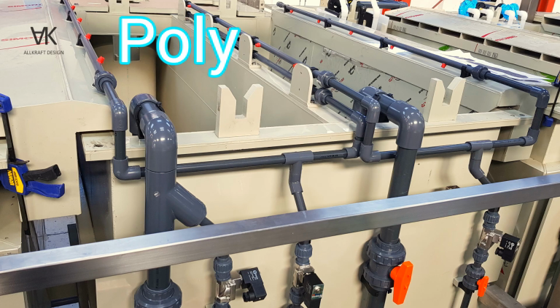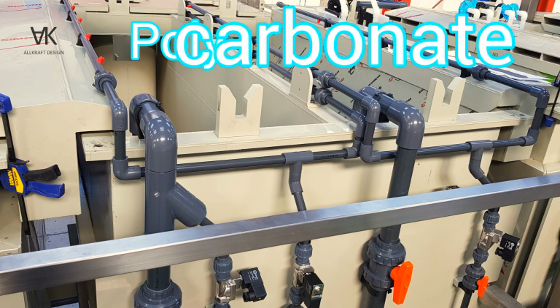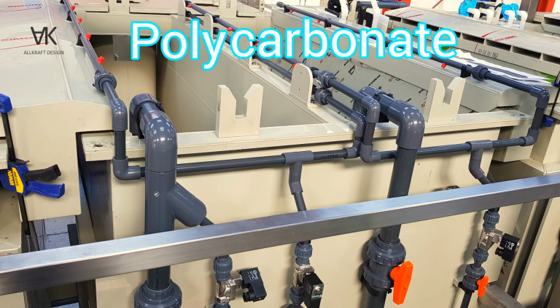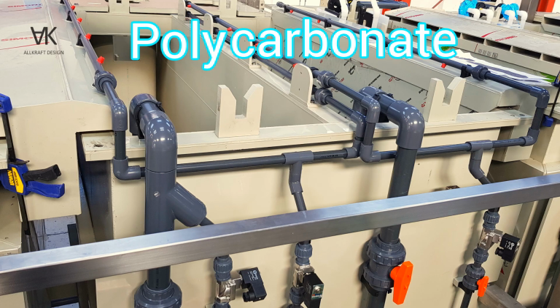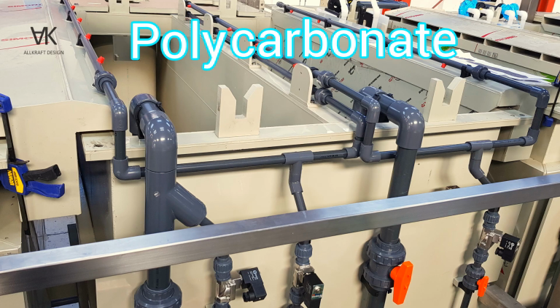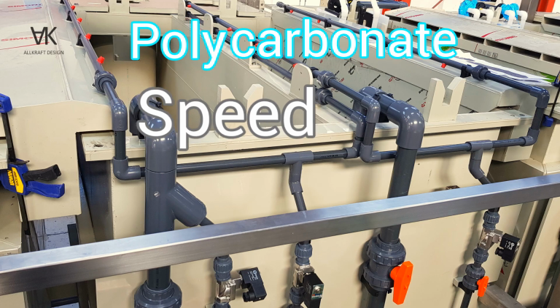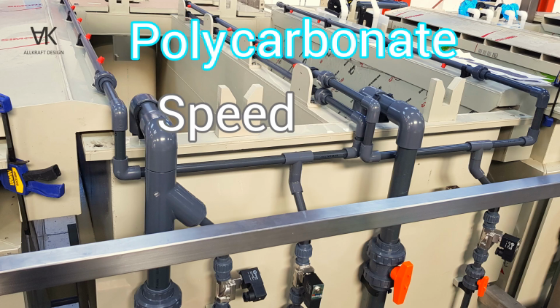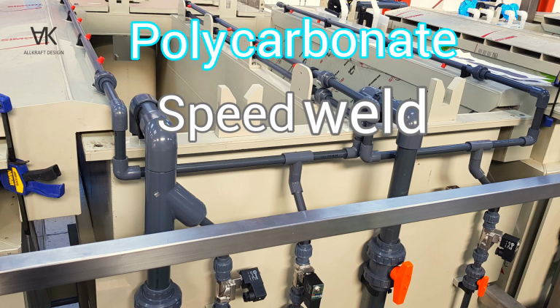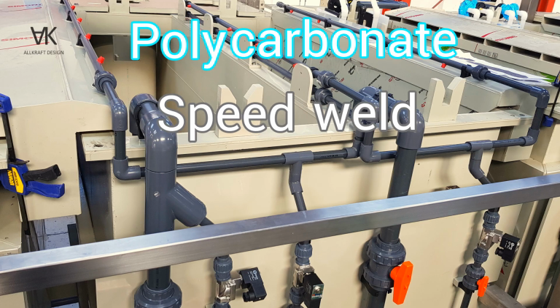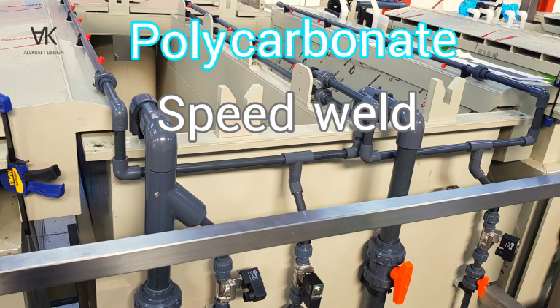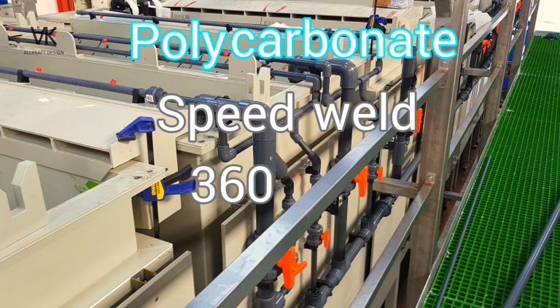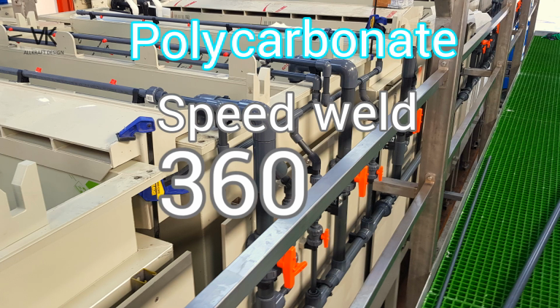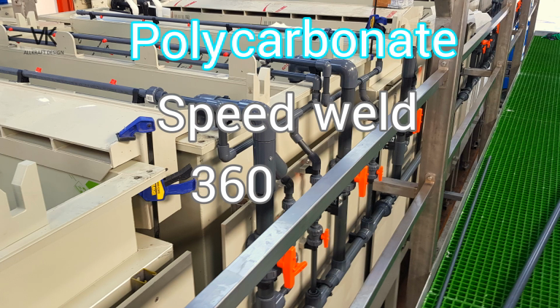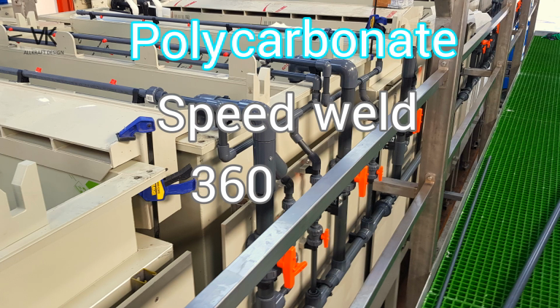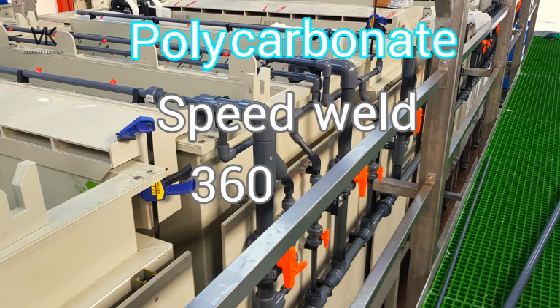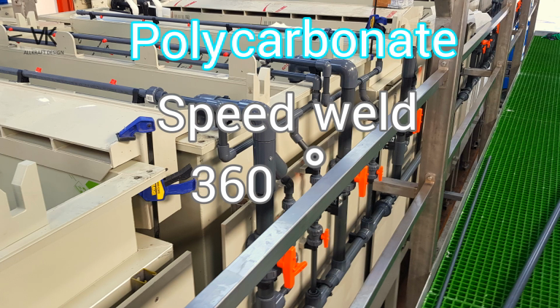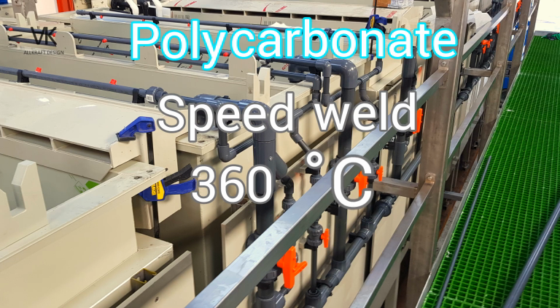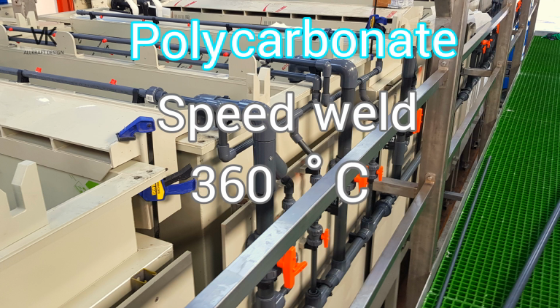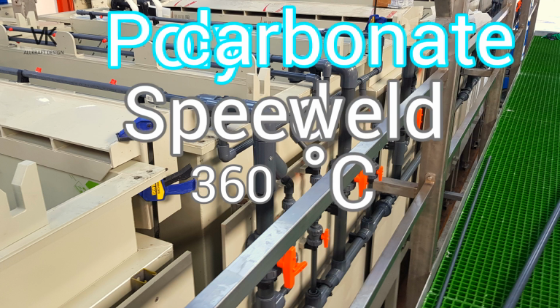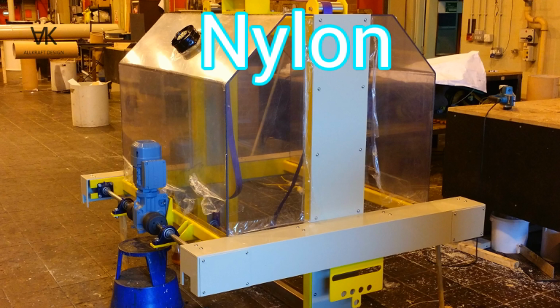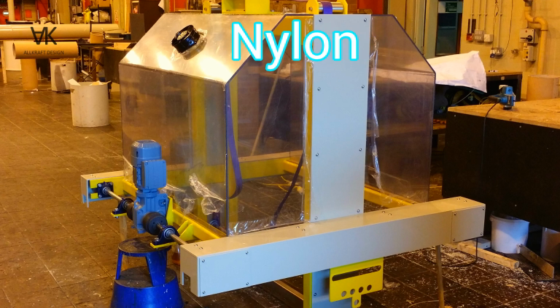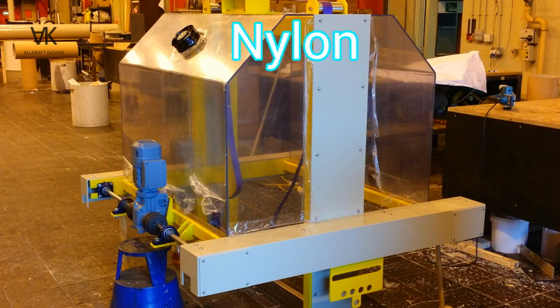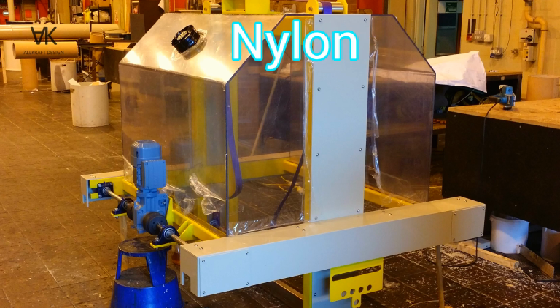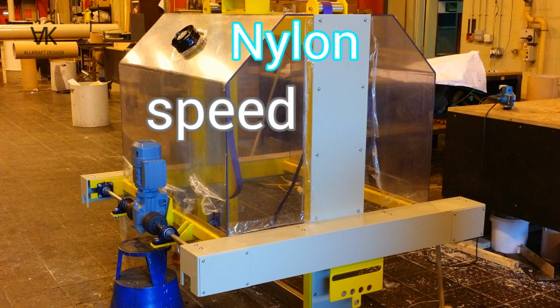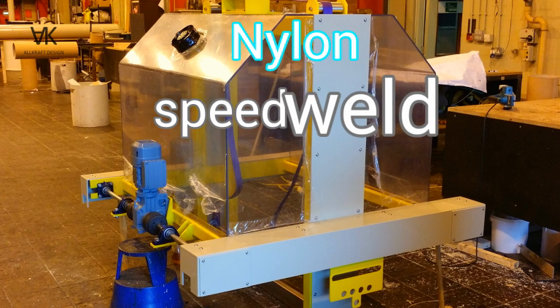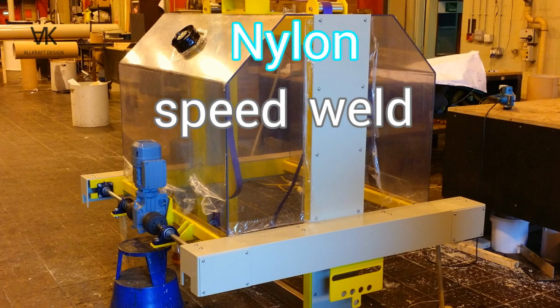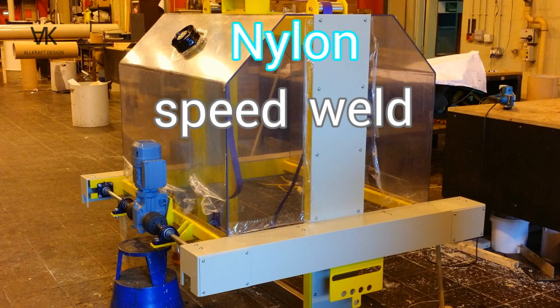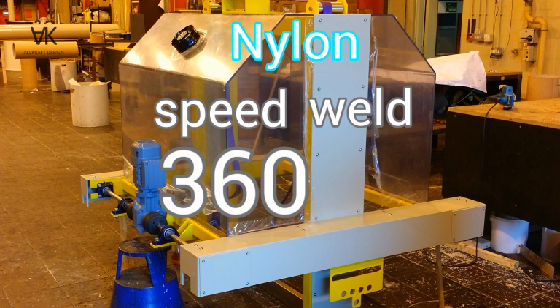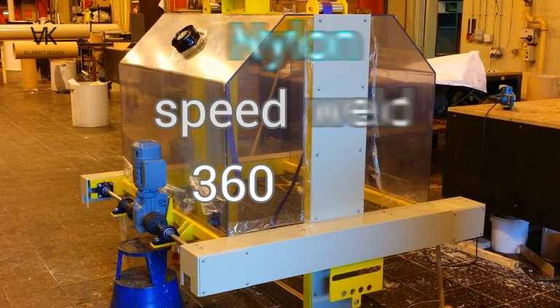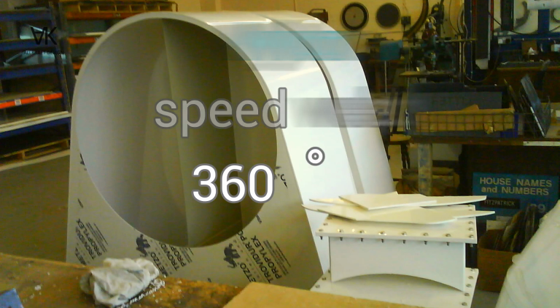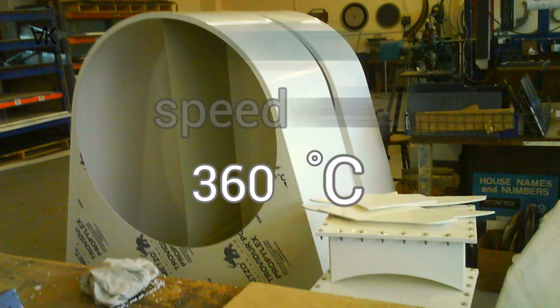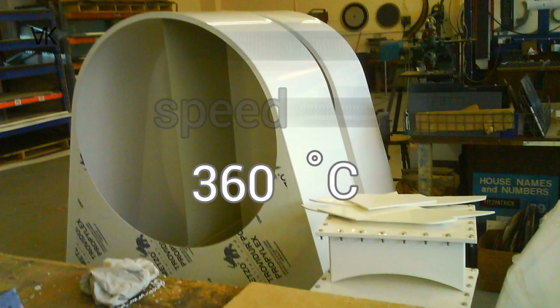Polycarbonate: speed weld 360 degrees Celsius. Nylon: speed weld 360 degrees Celsius.